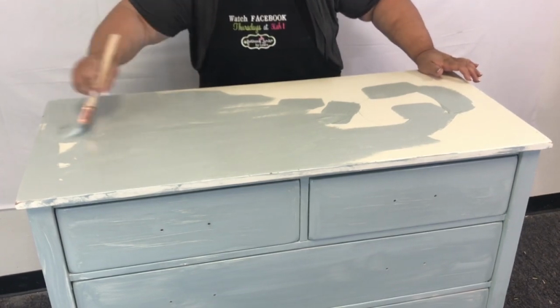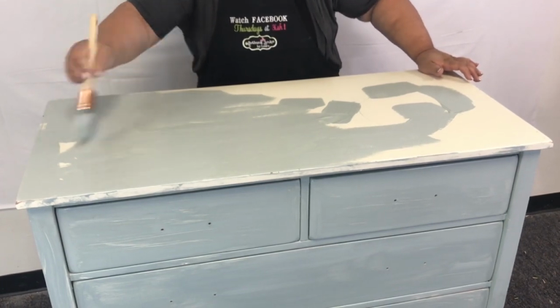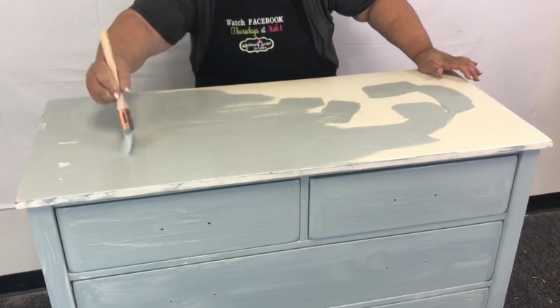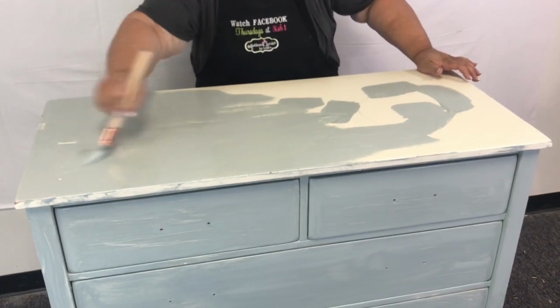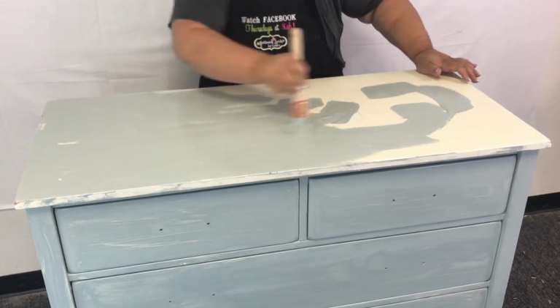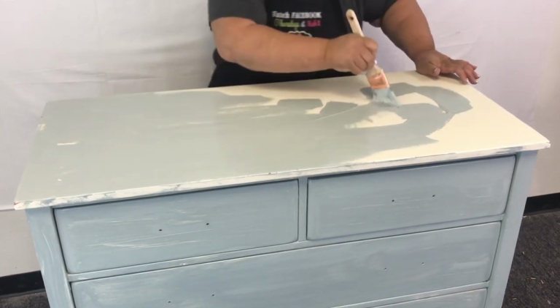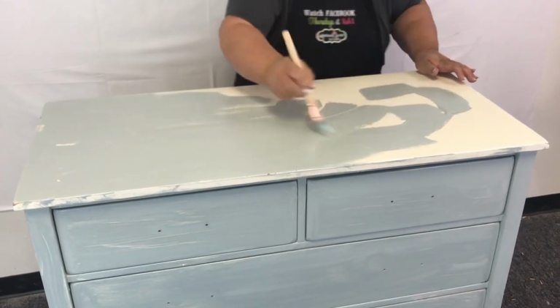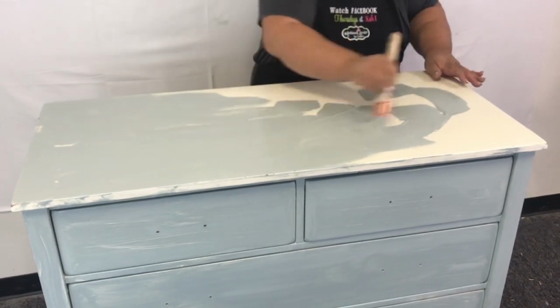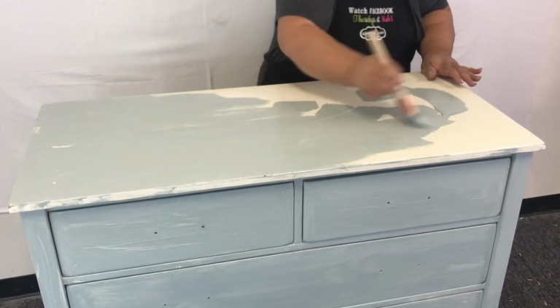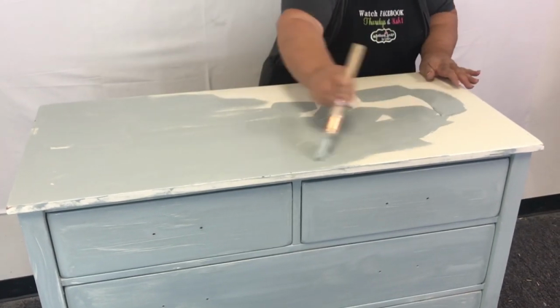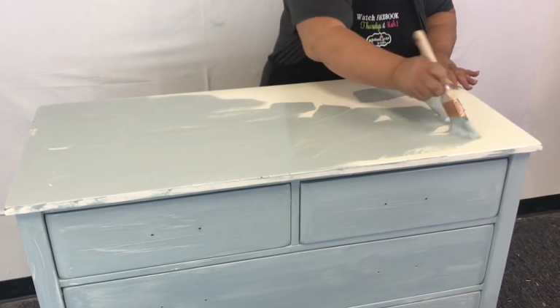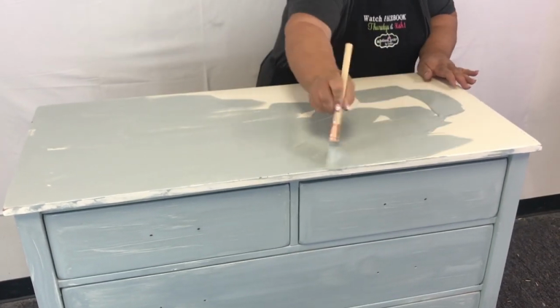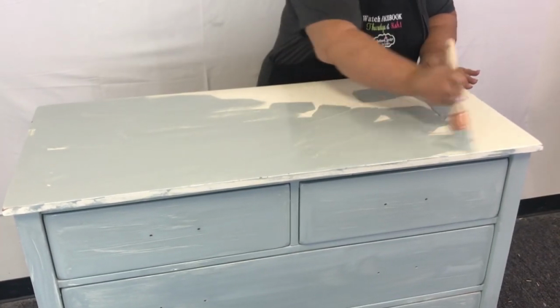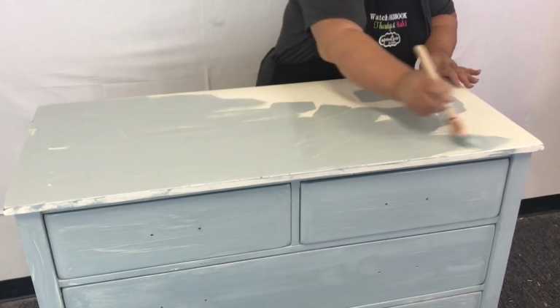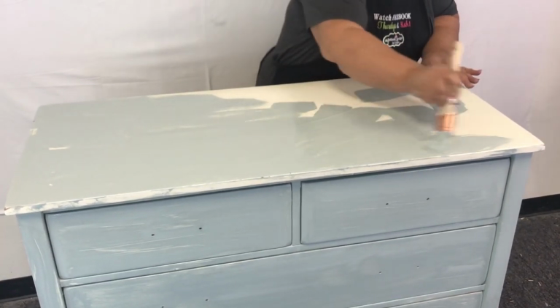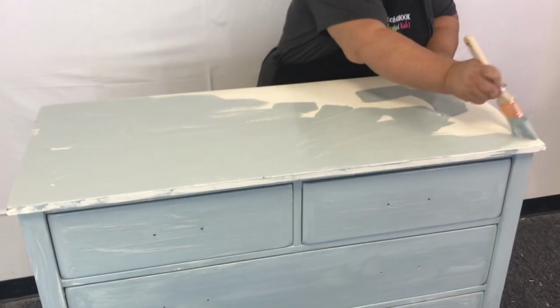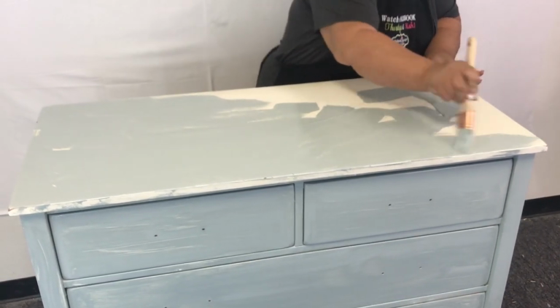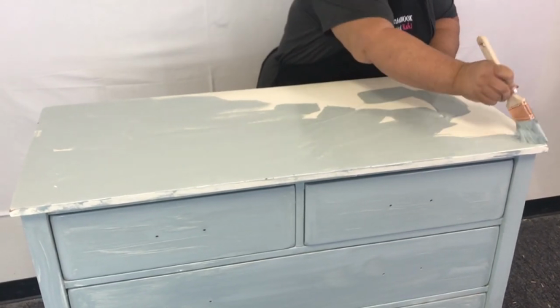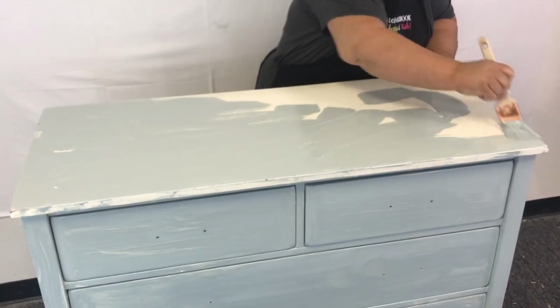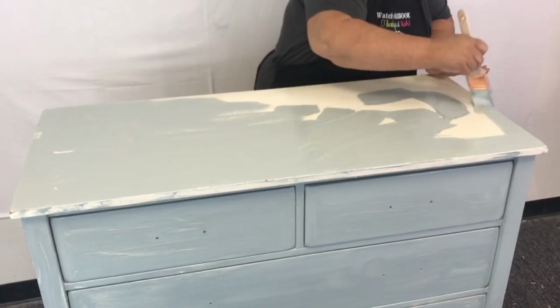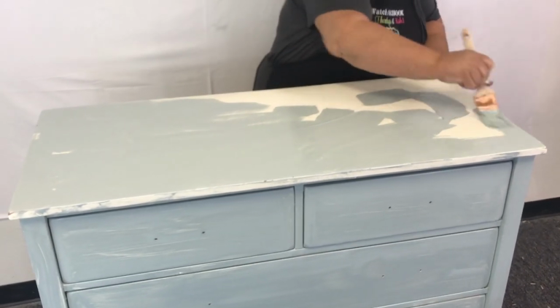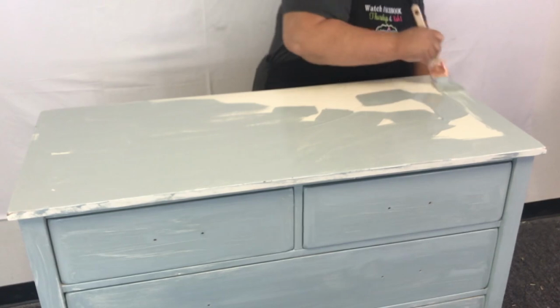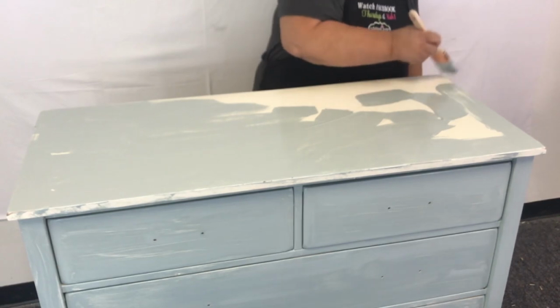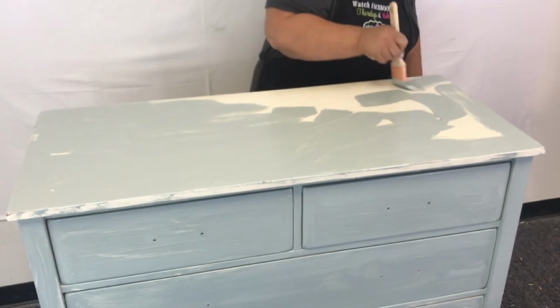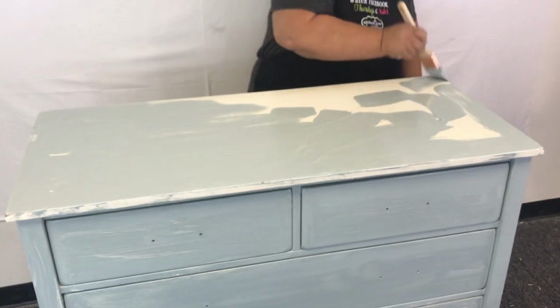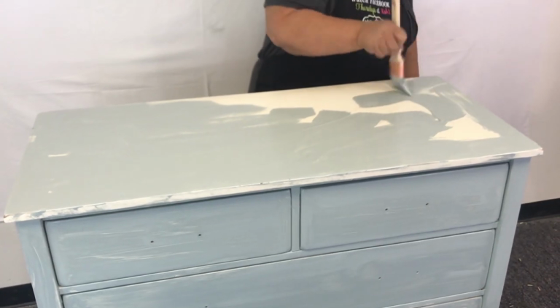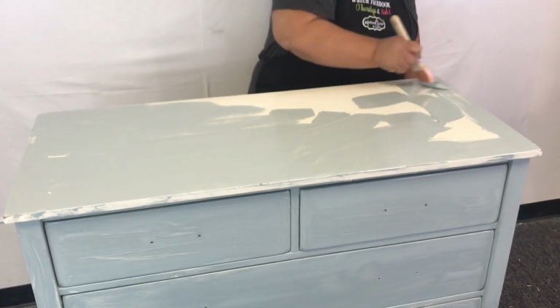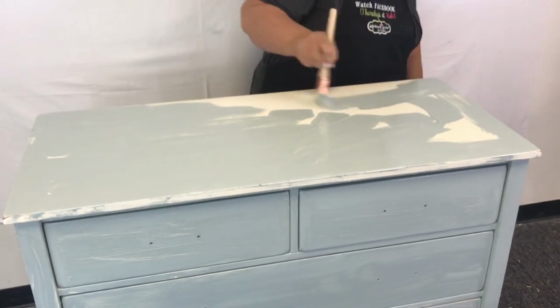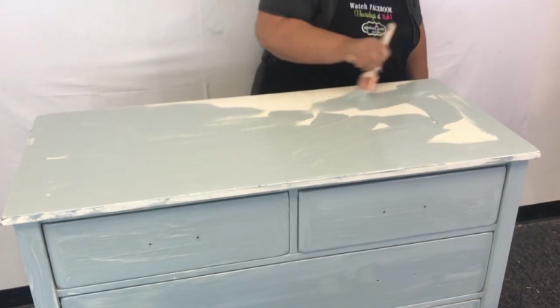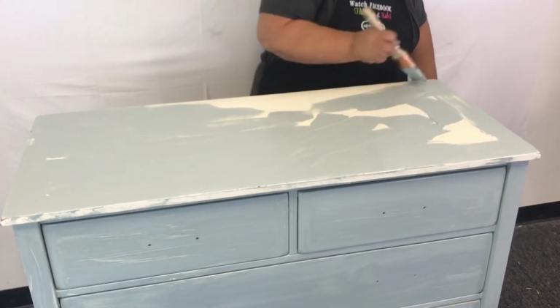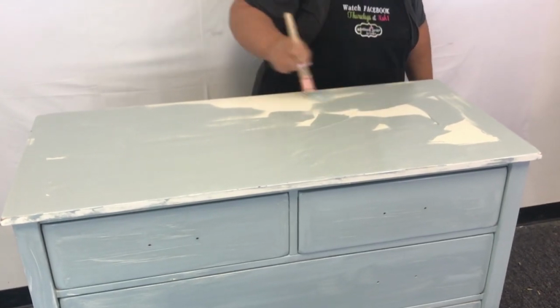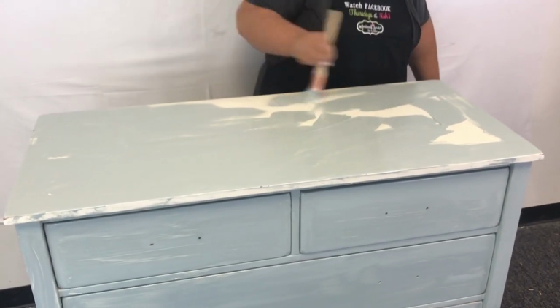It'll look even better on the second coat. Usually takes two coats — this one will take two coats. Sometimes three if you're going over a really dark piece with a really light color.